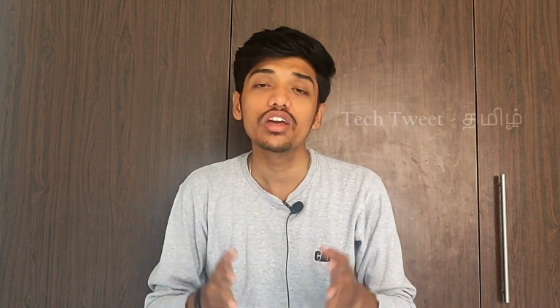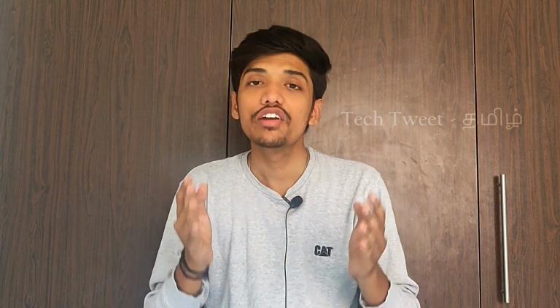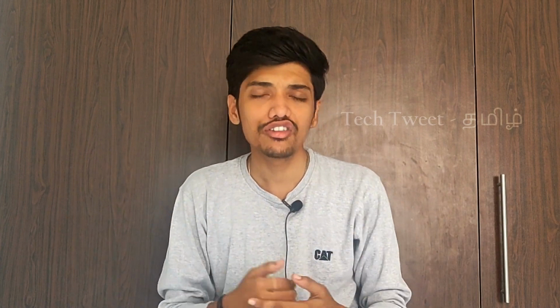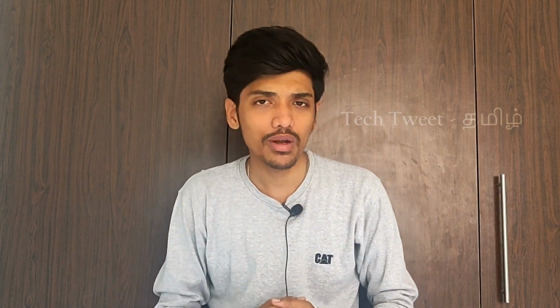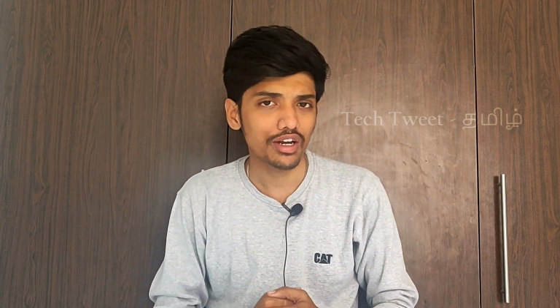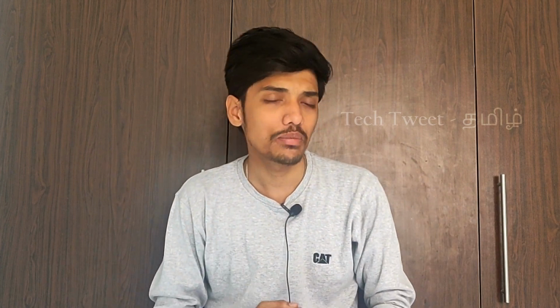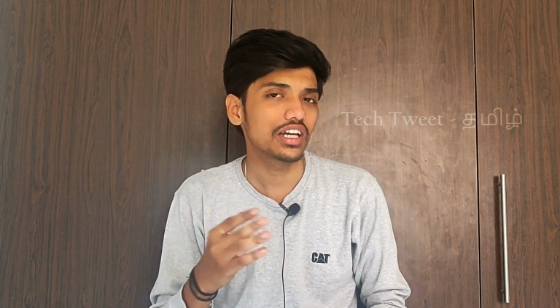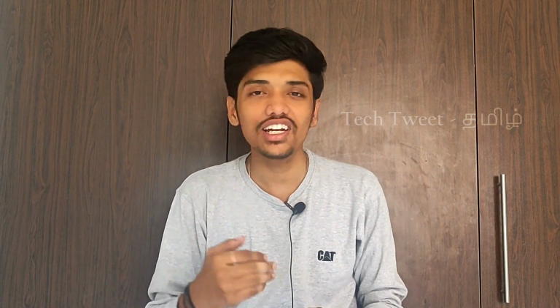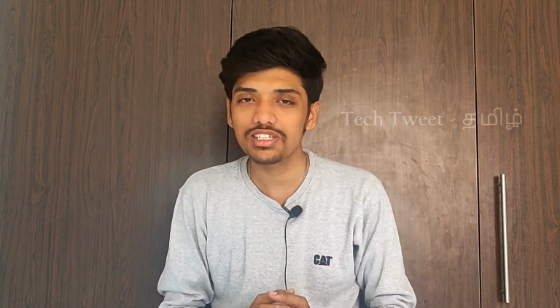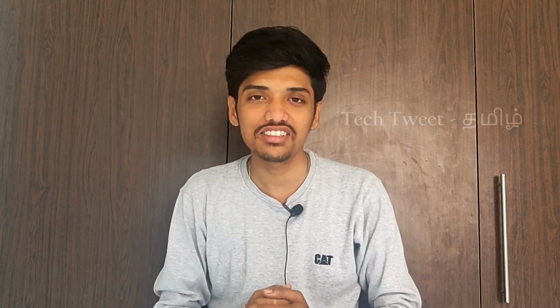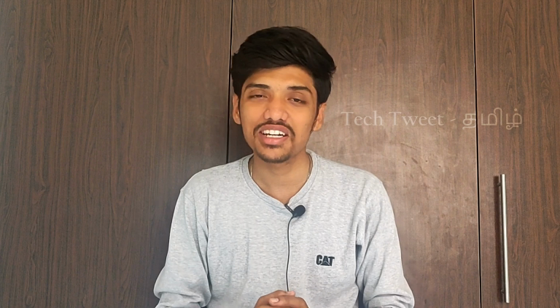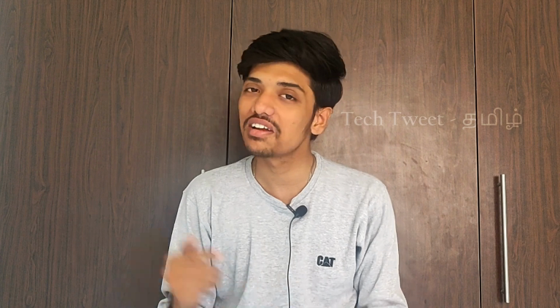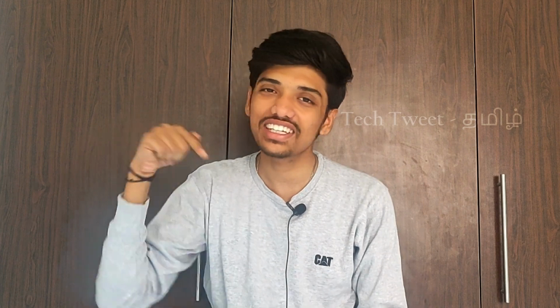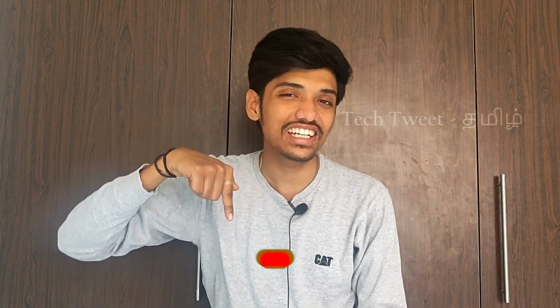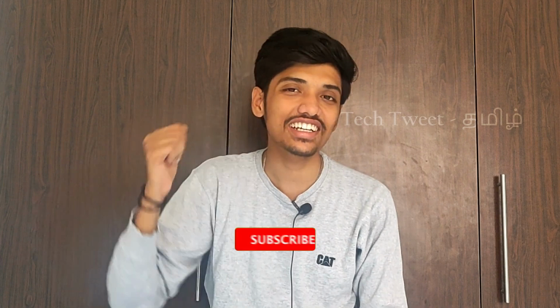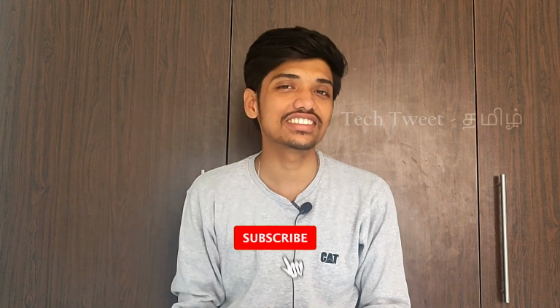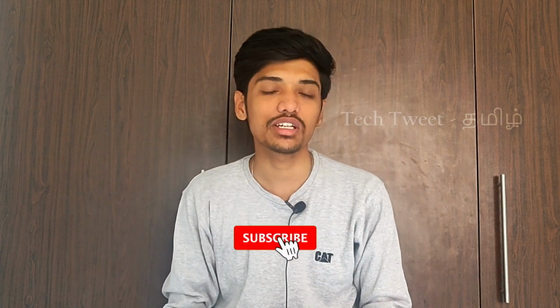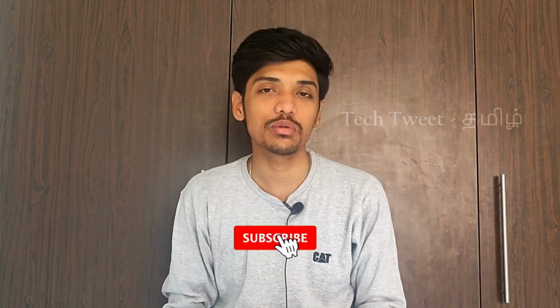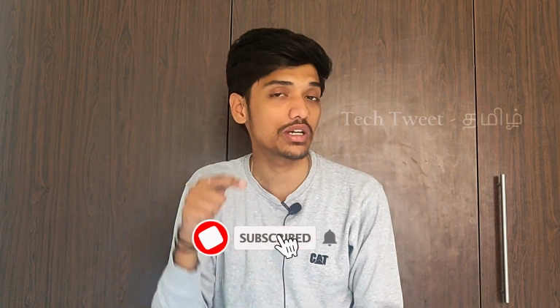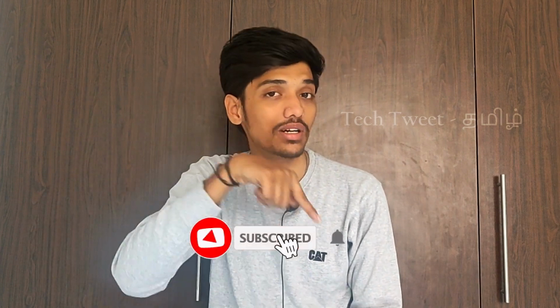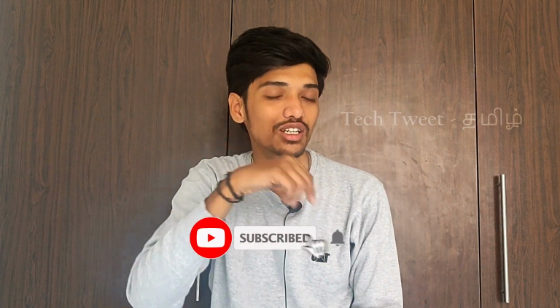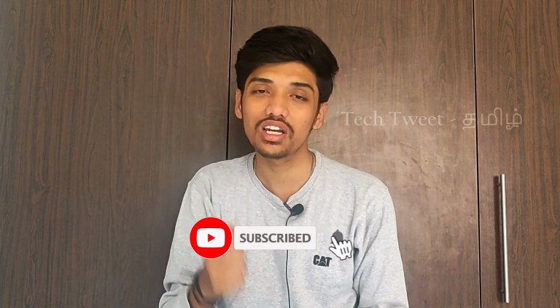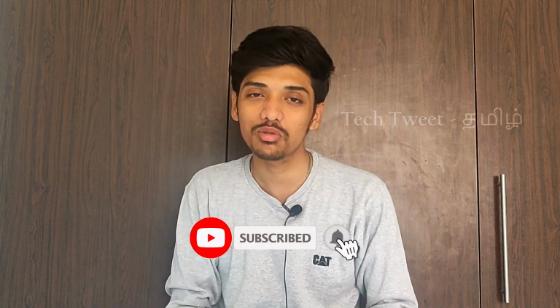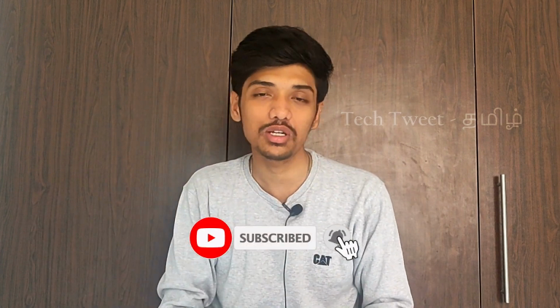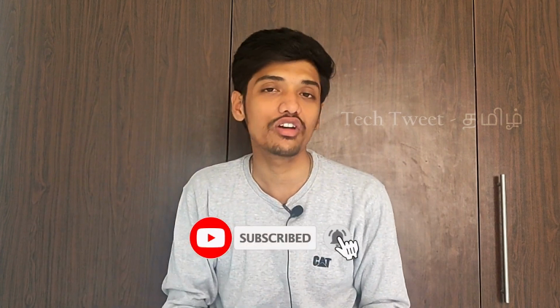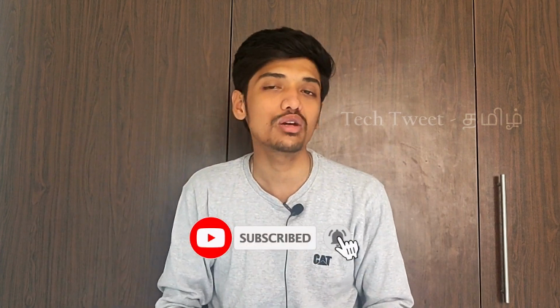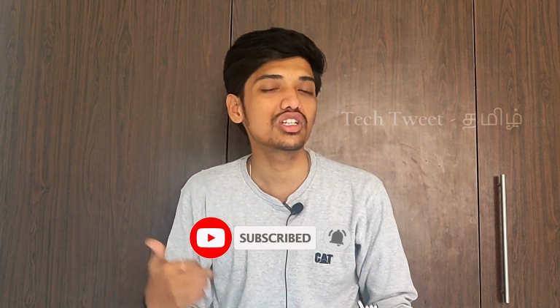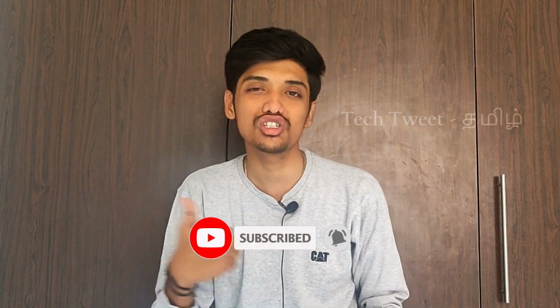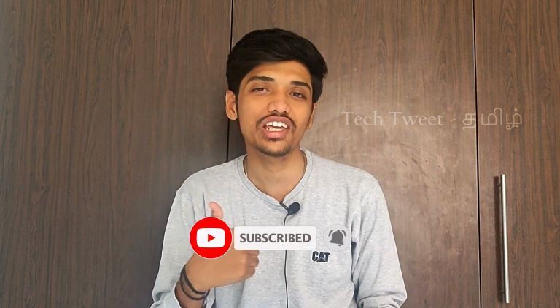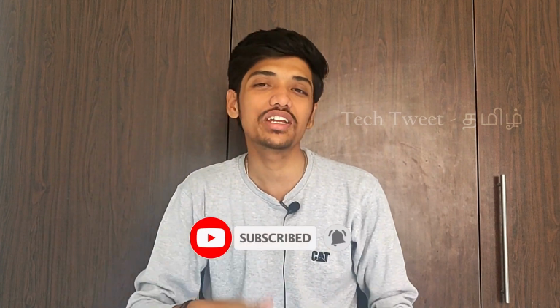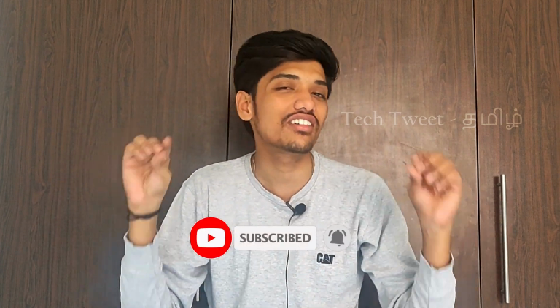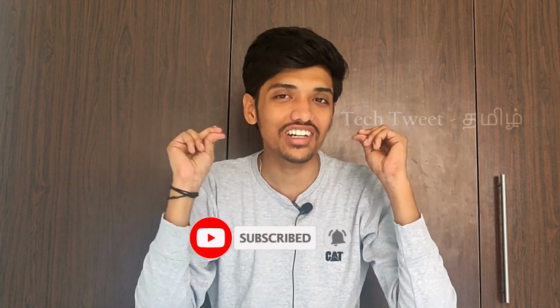Please click on the video. If you want to subscribe to our channel, press the bell and like the video.